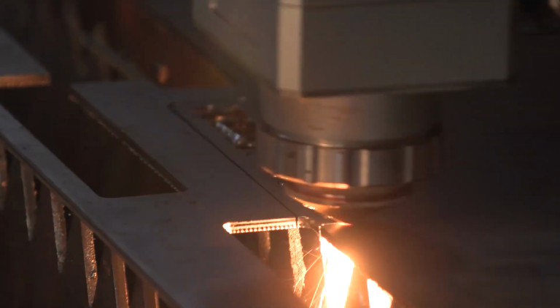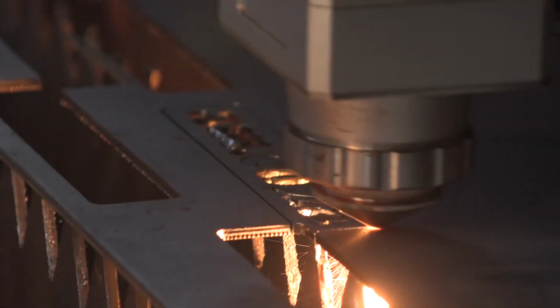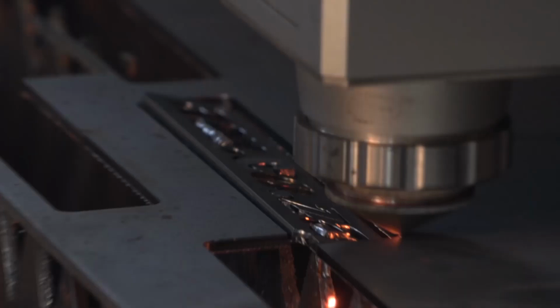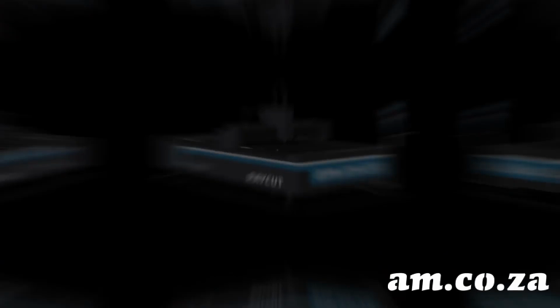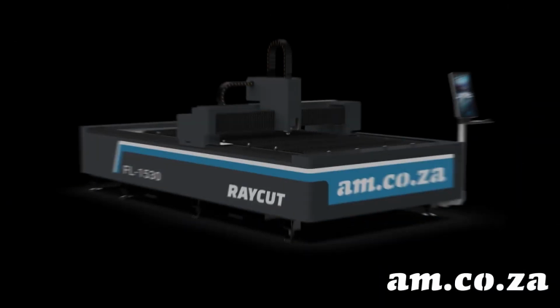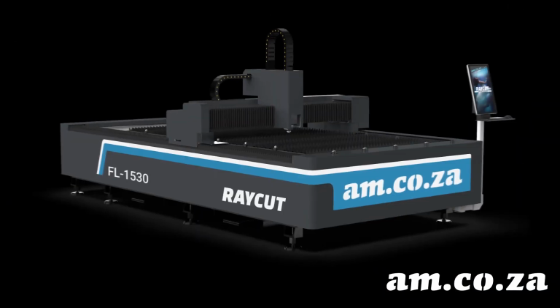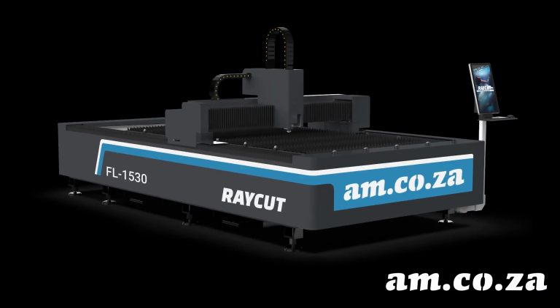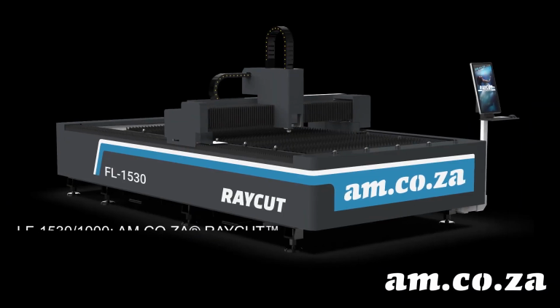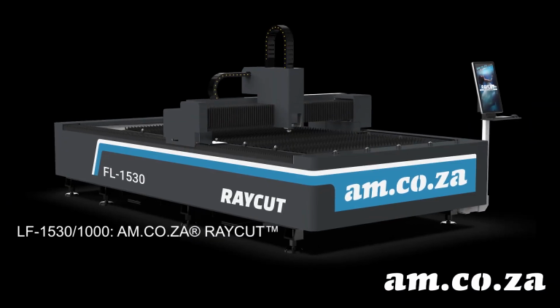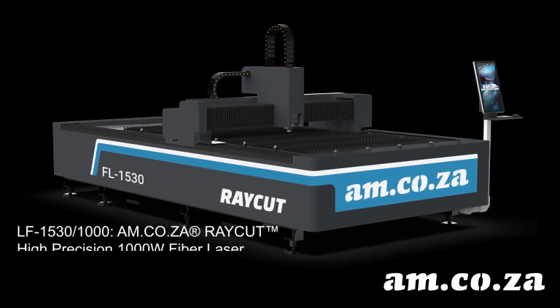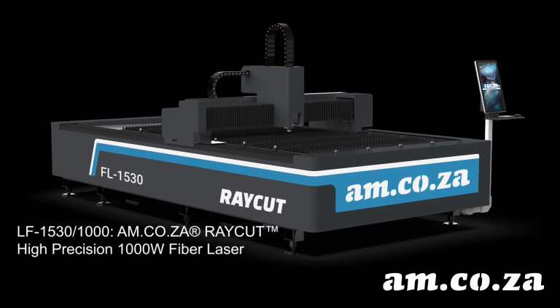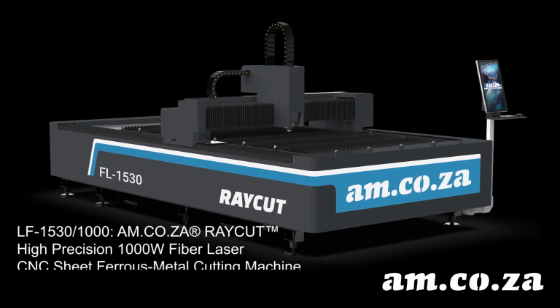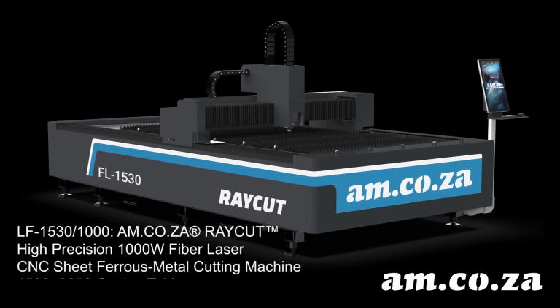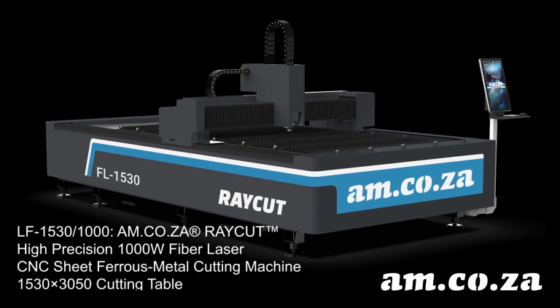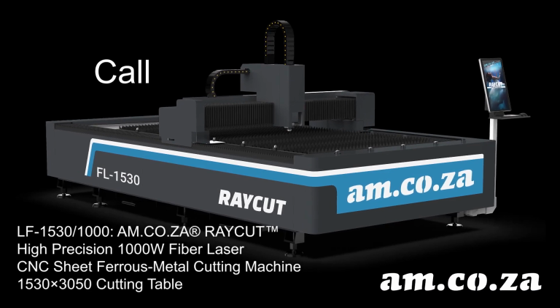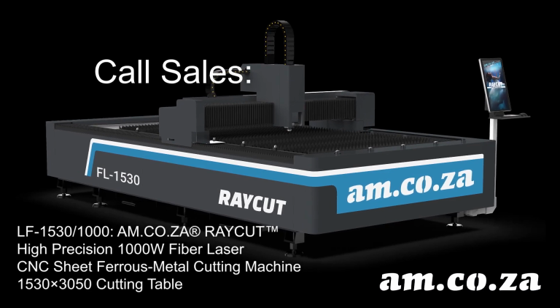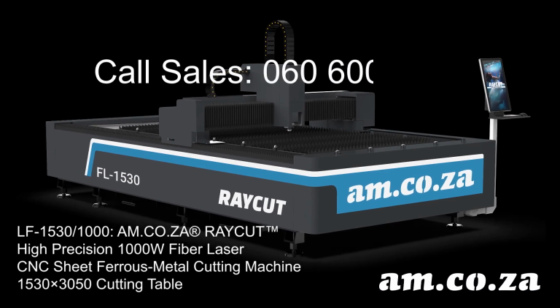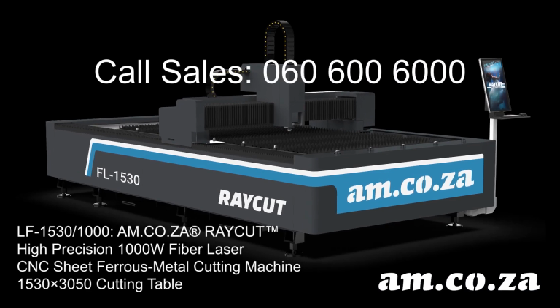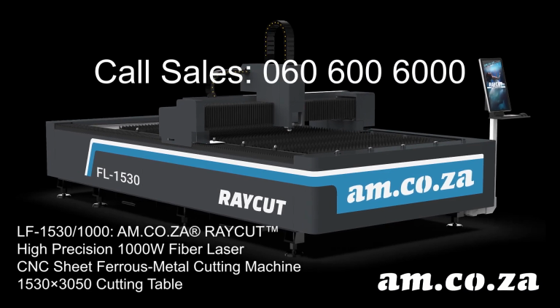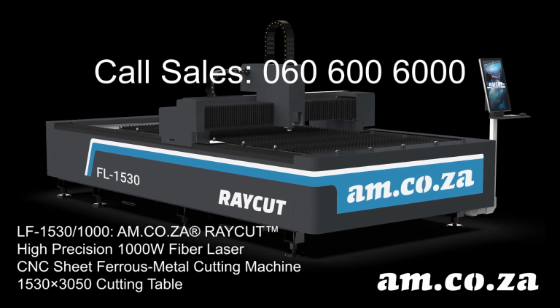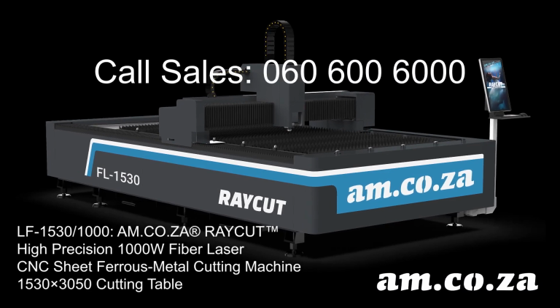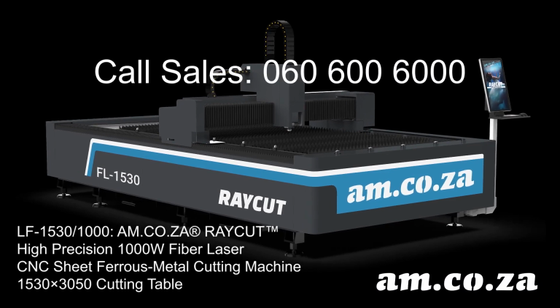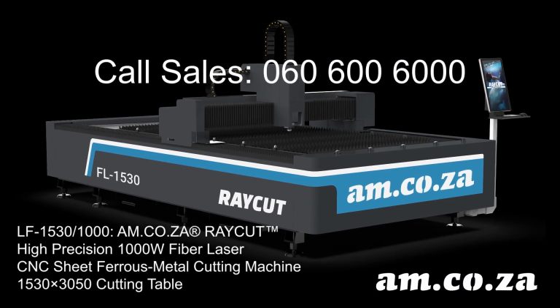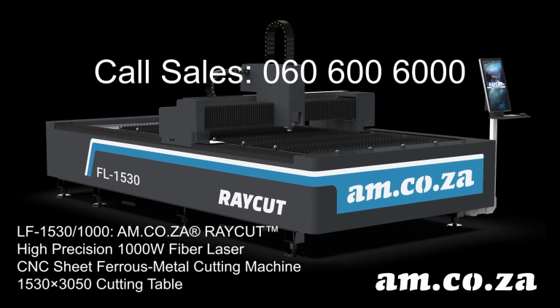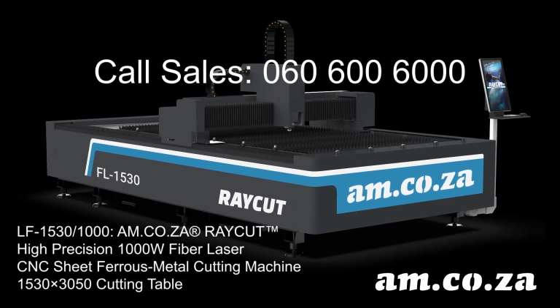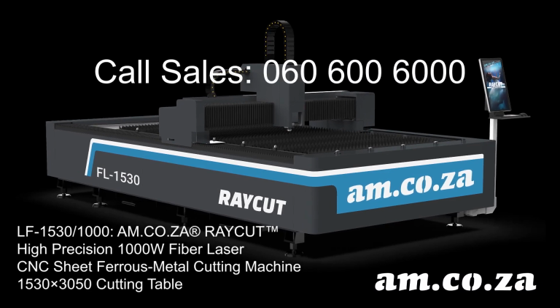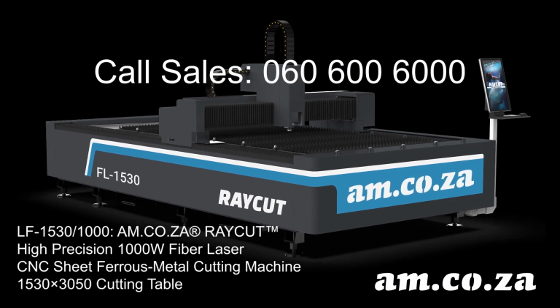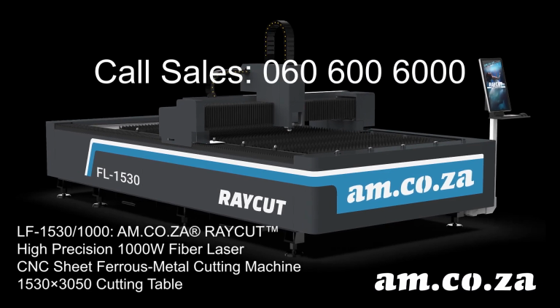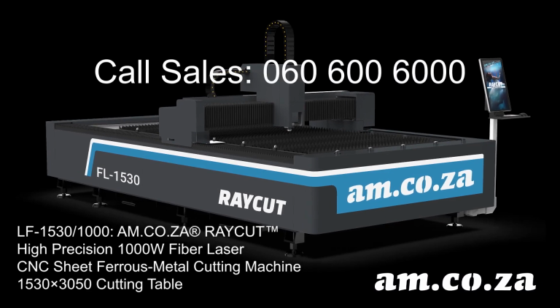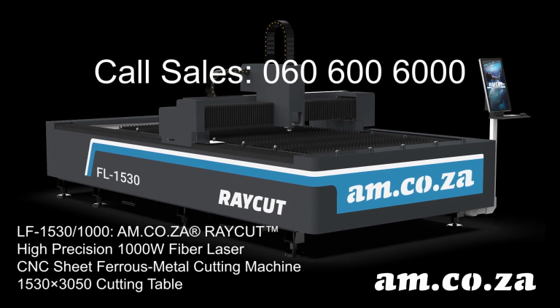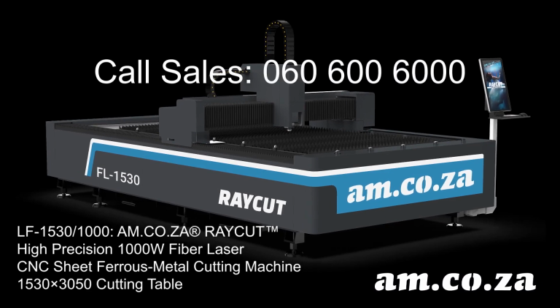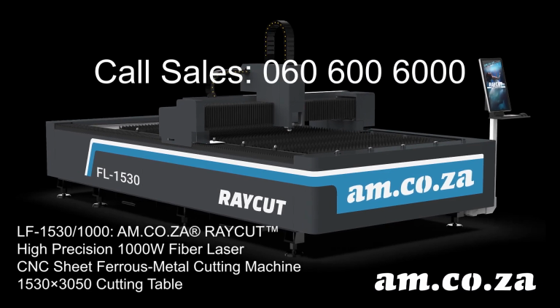For more information on this amazing RayCut, just call sales on 010 600 6000.